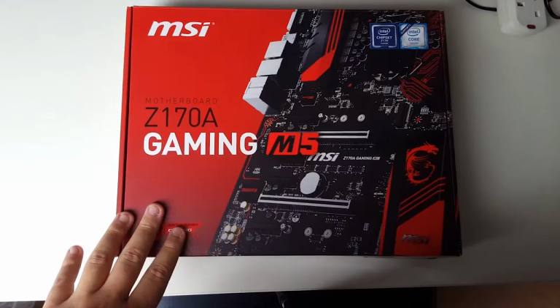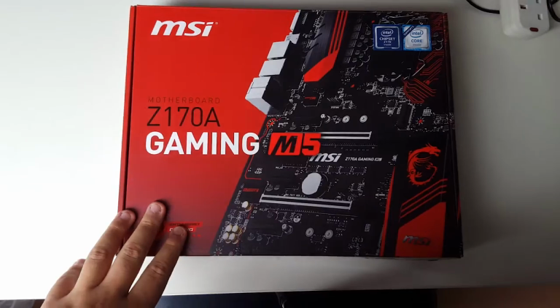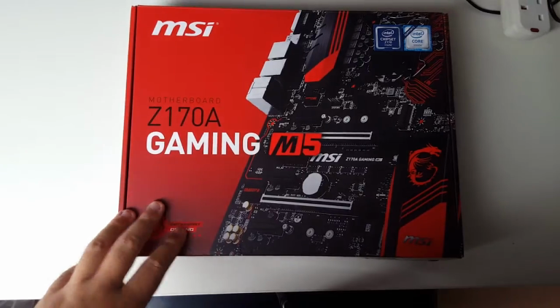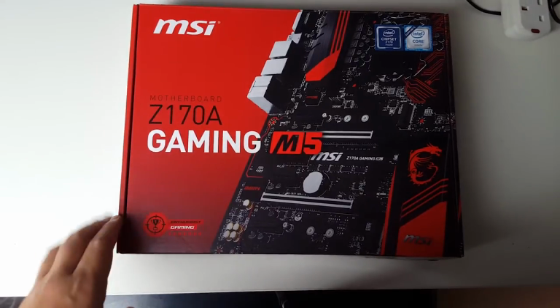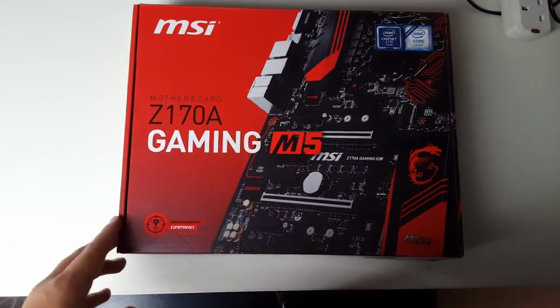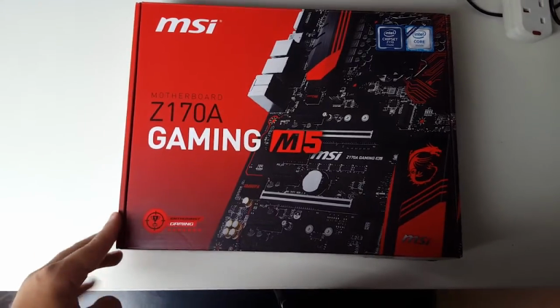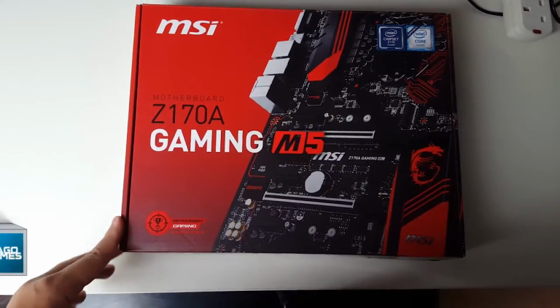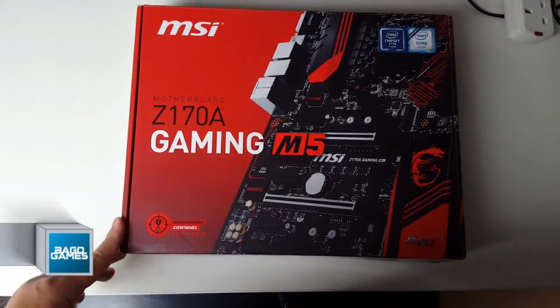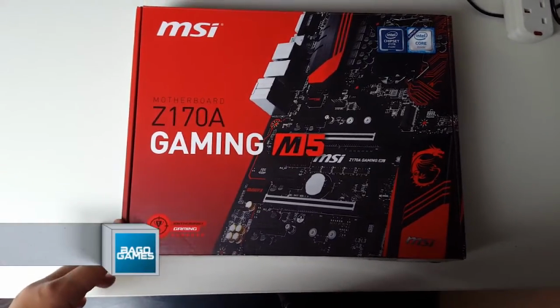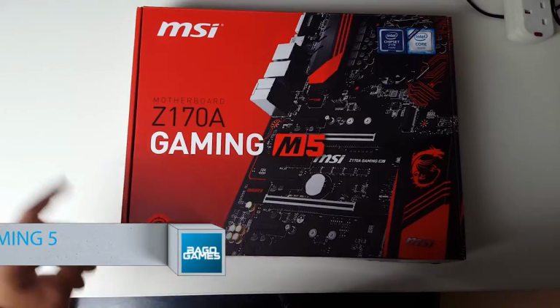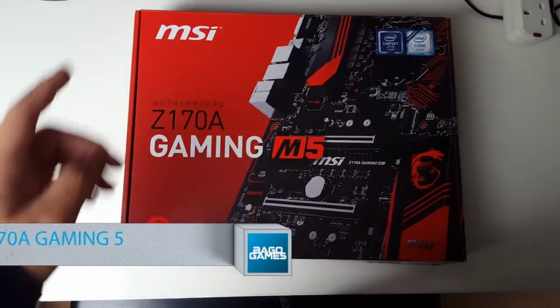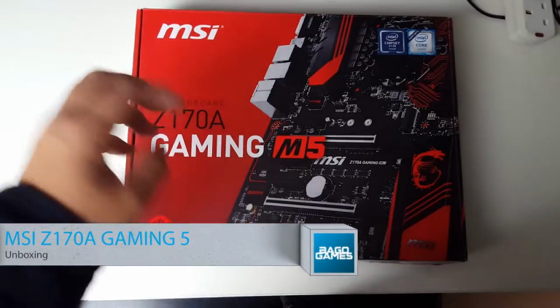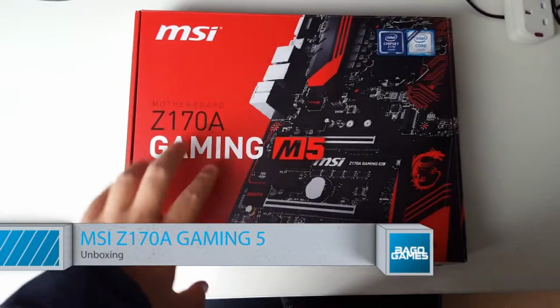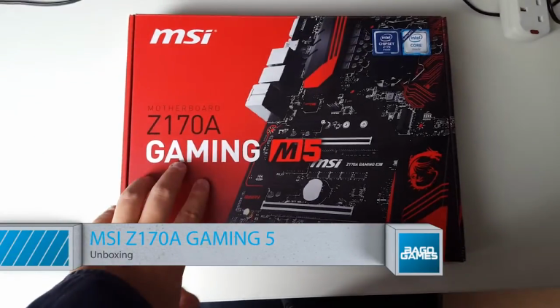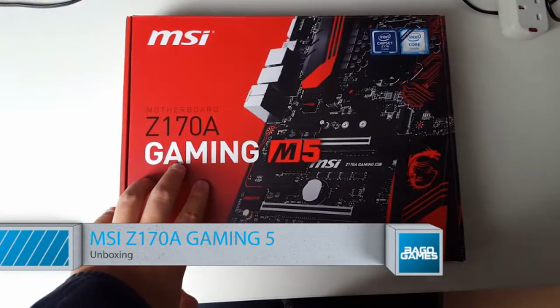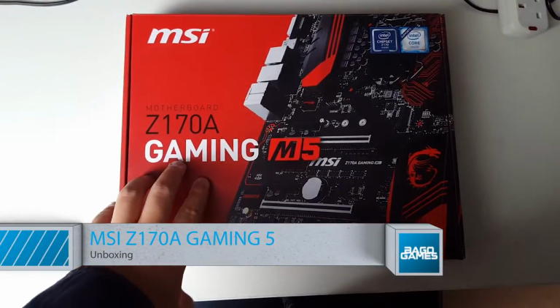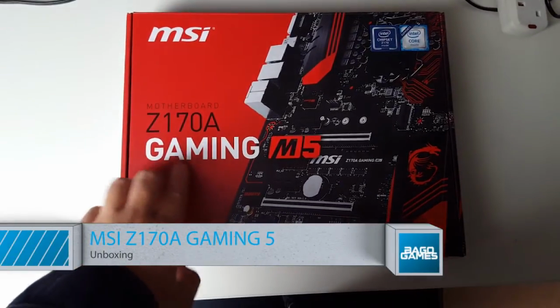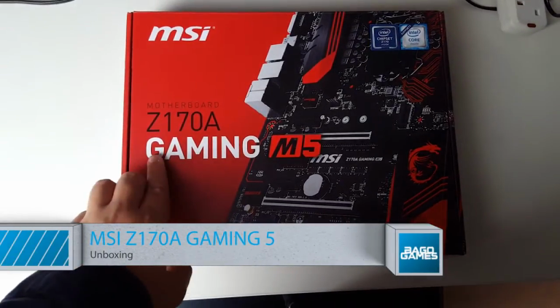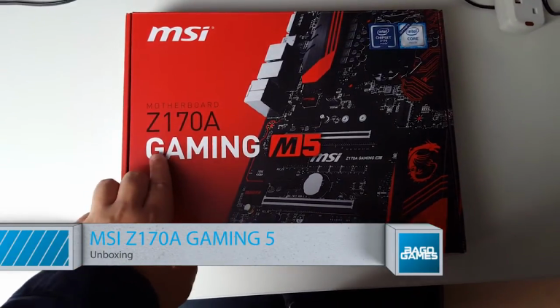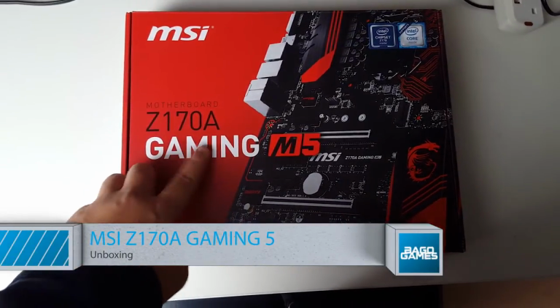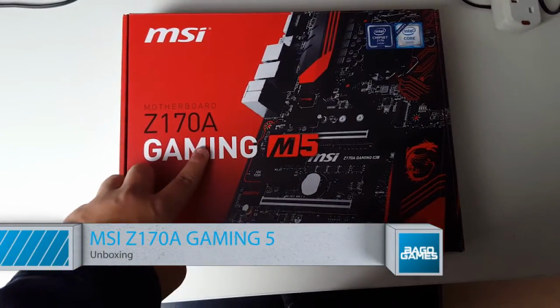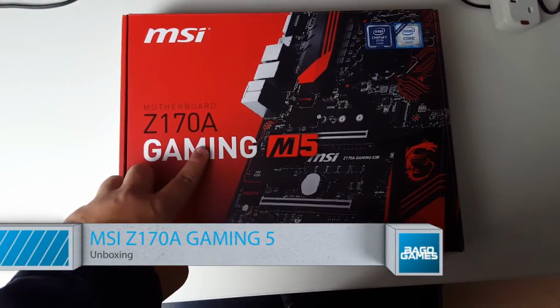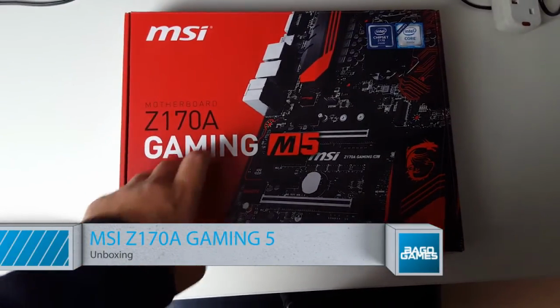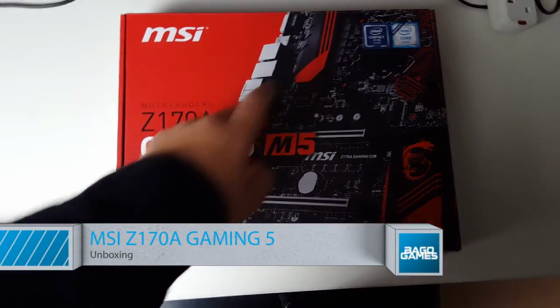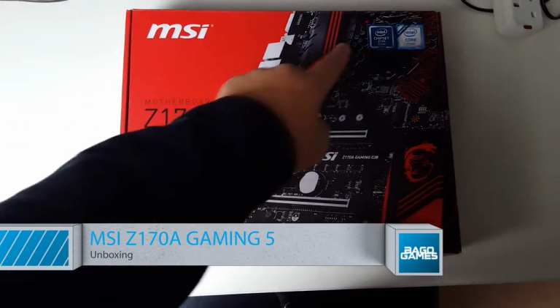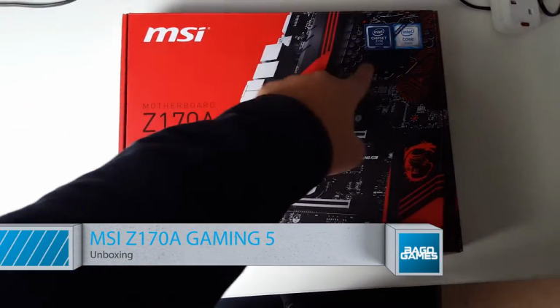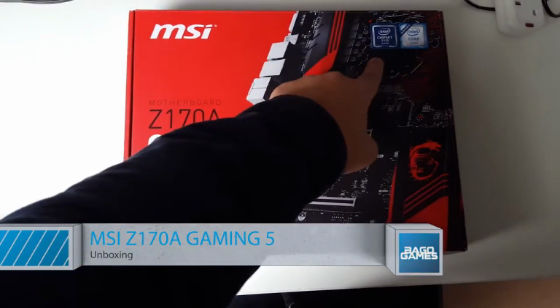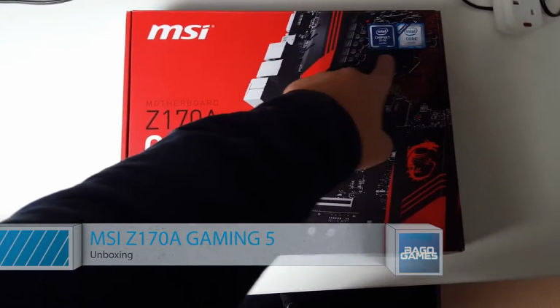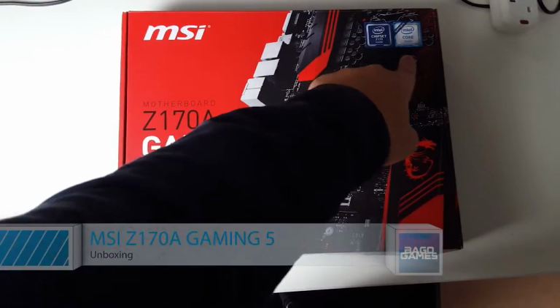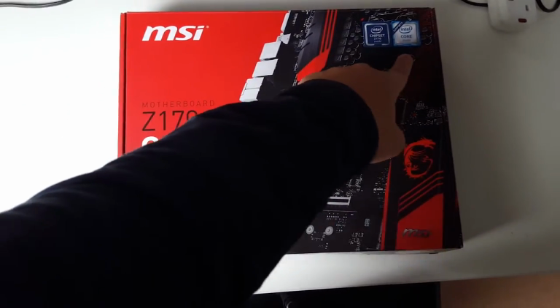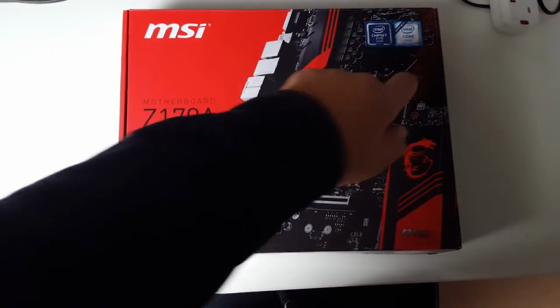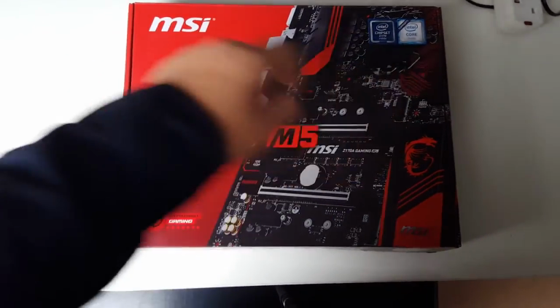Hey viewers, my name is Lachlan and today we're doing a quick unboxing of the Z170A Gaming M5 motherboard from MSI.